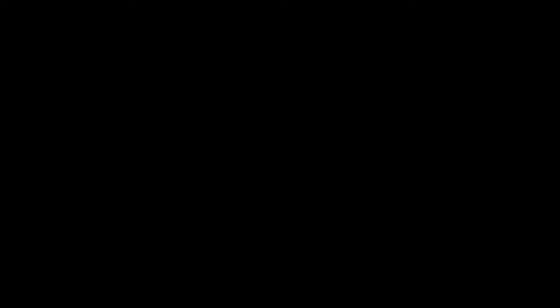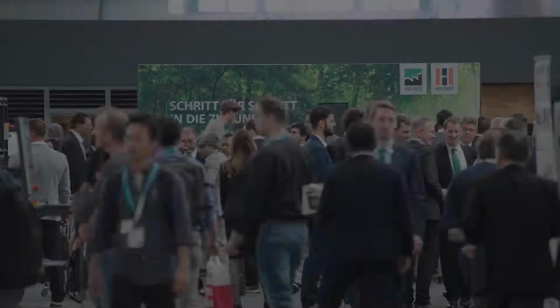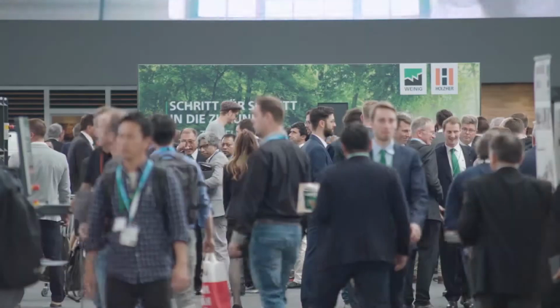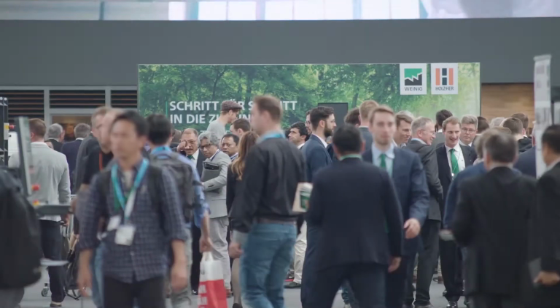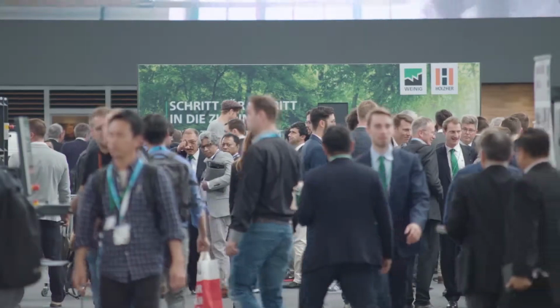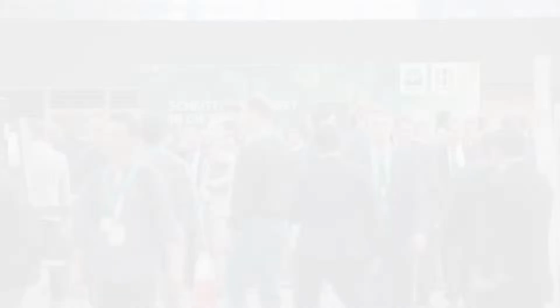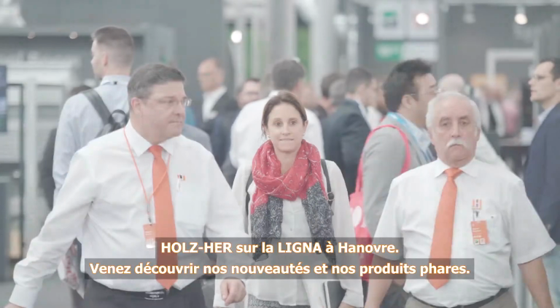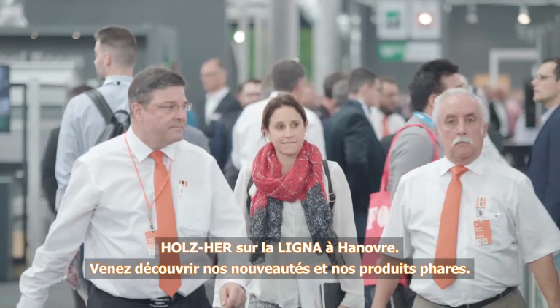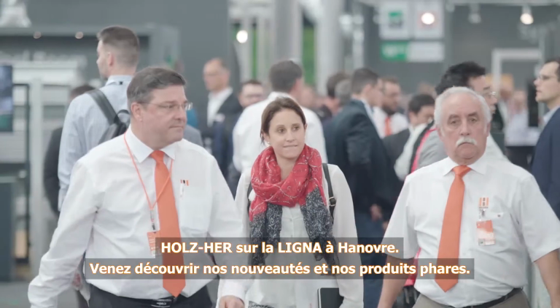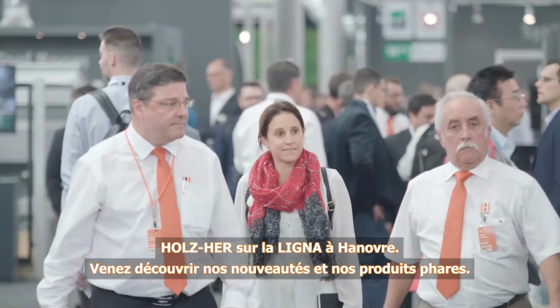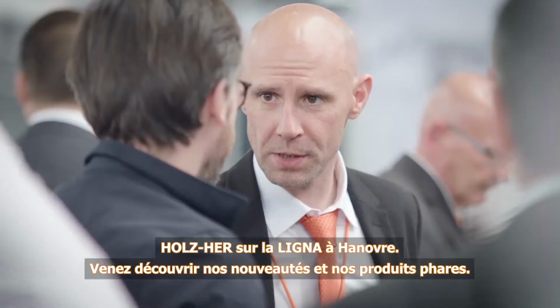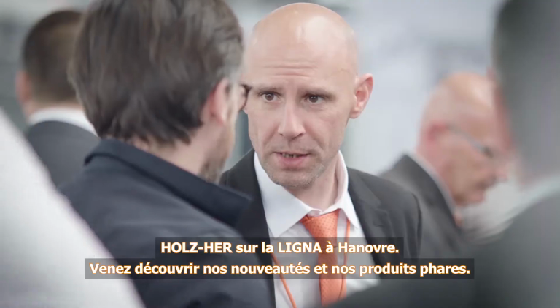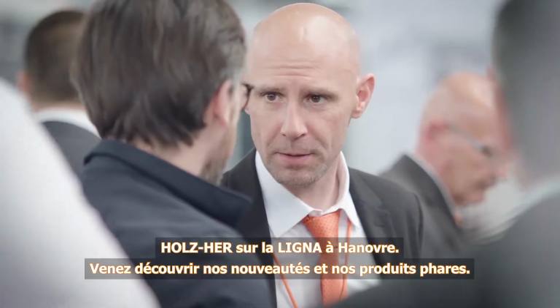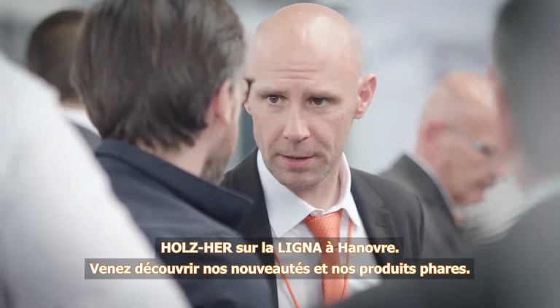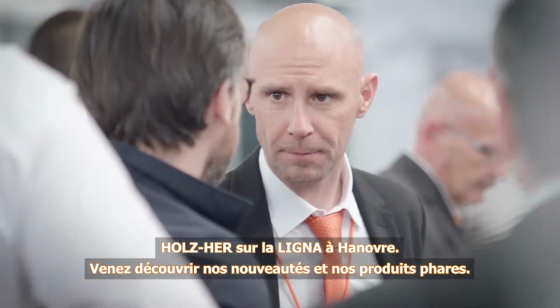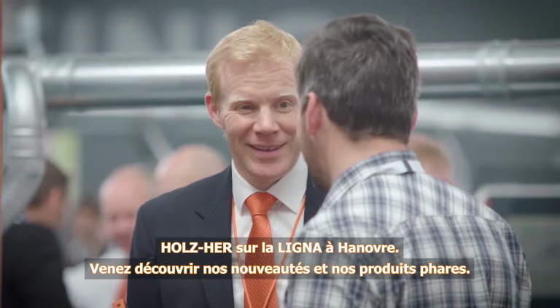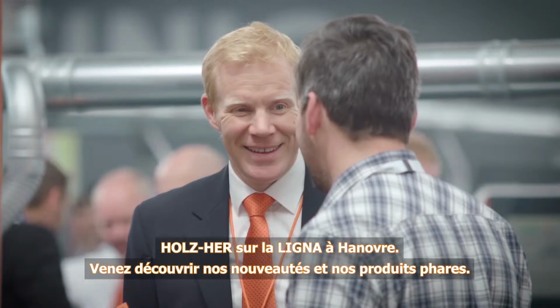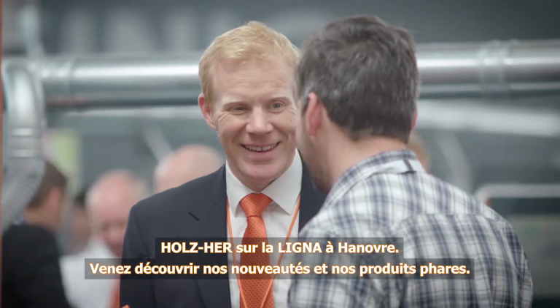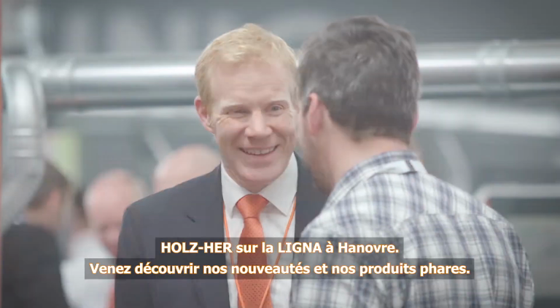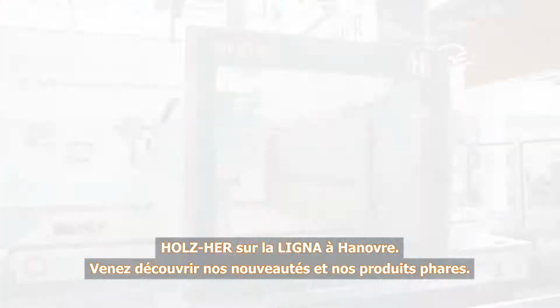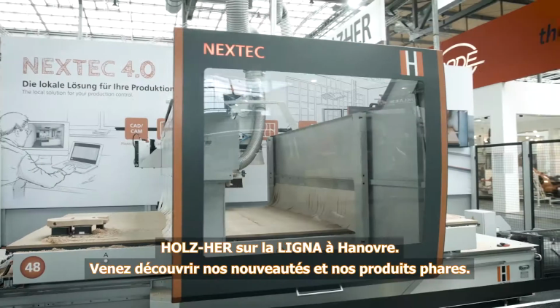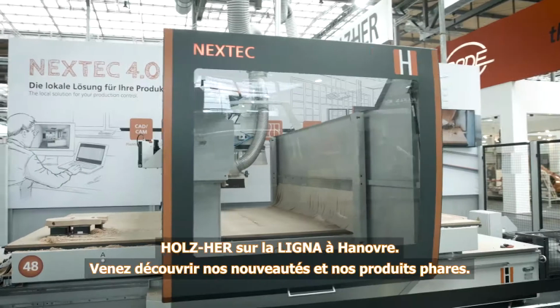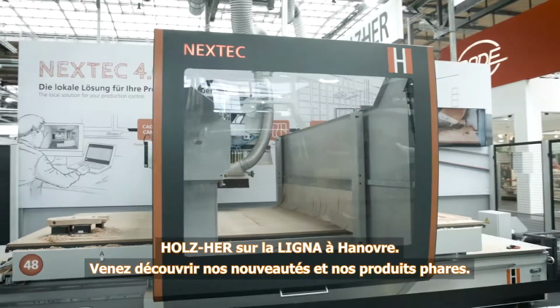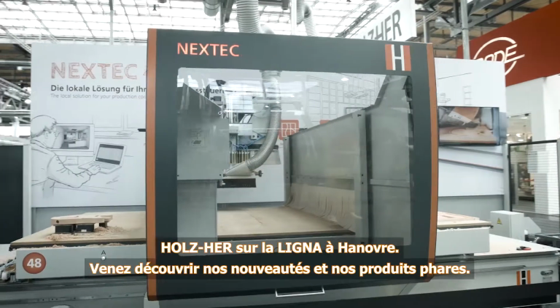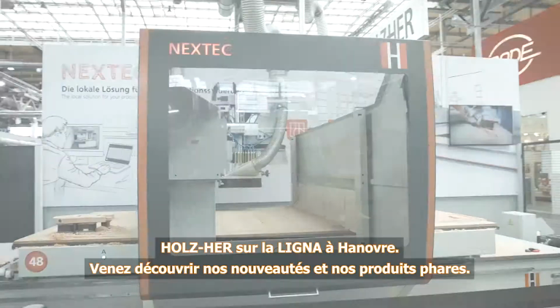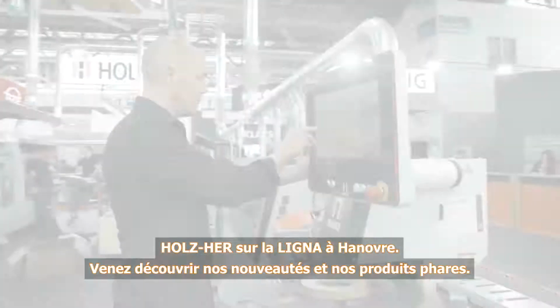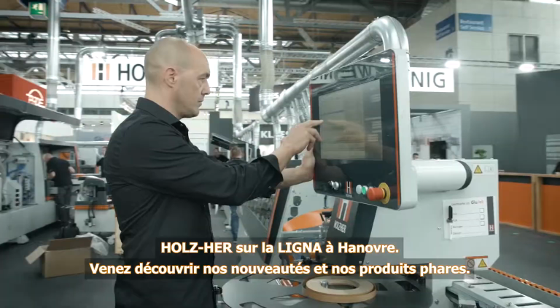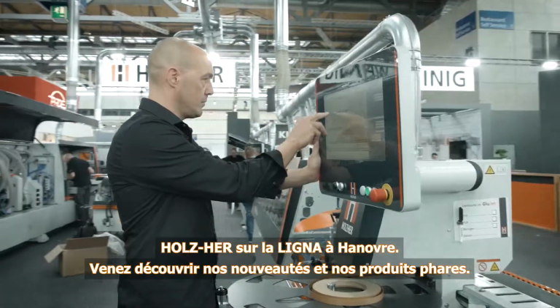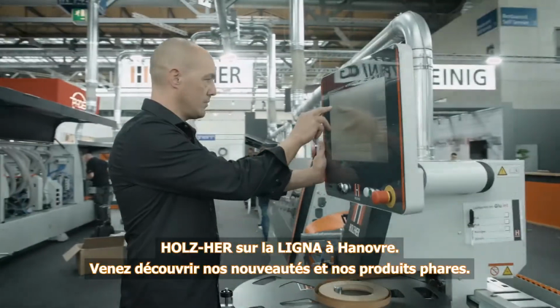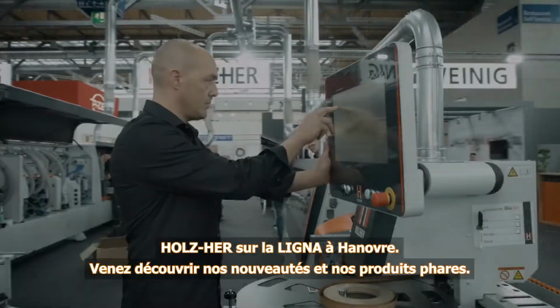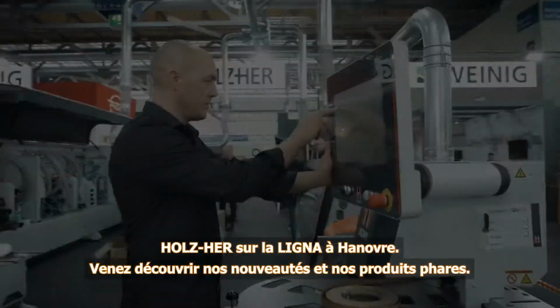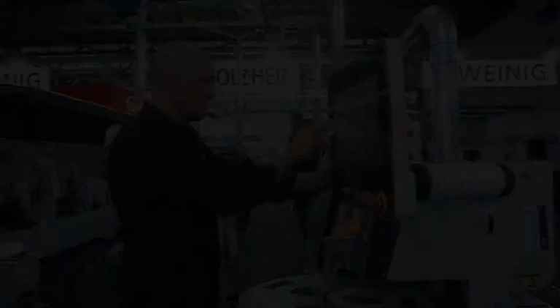Holtz here at the Ligna in Hanover. Experience our newest innovations and highlights.